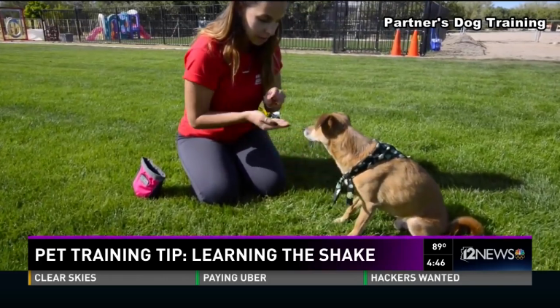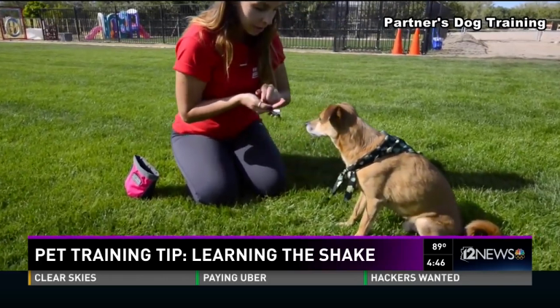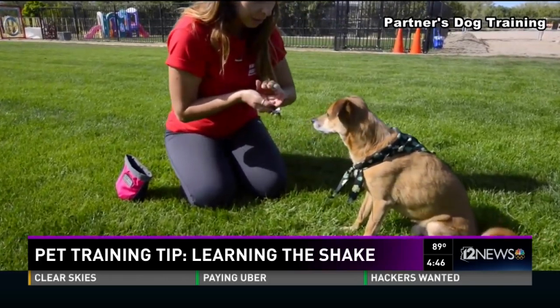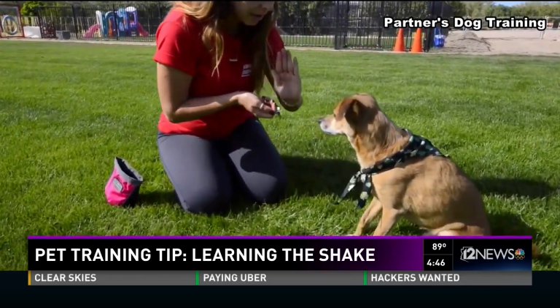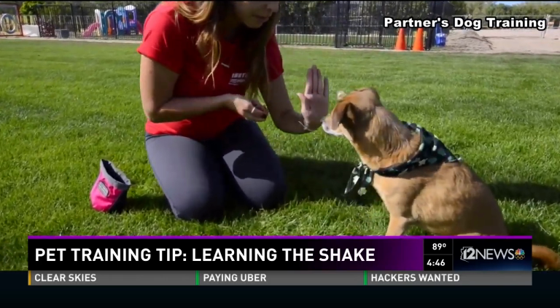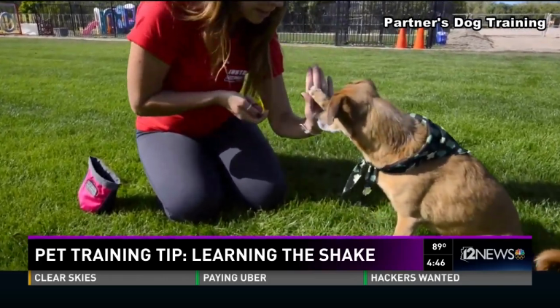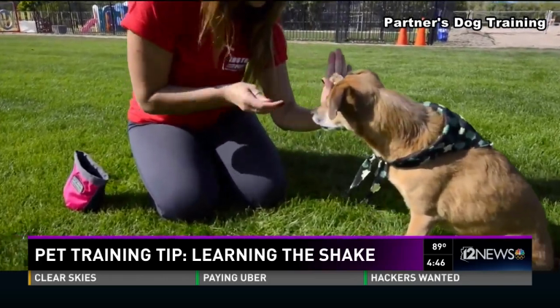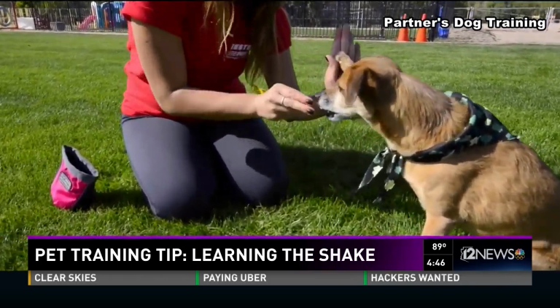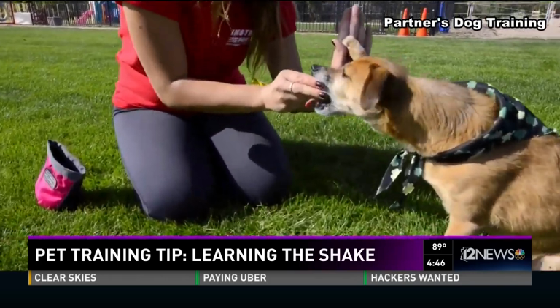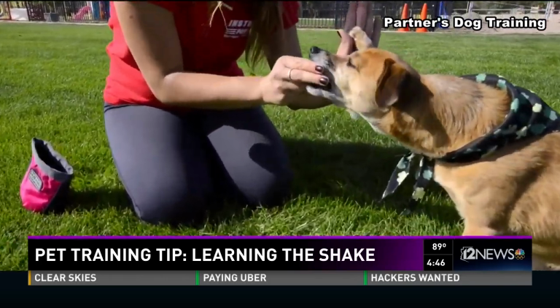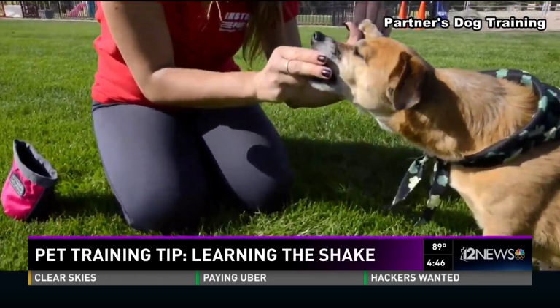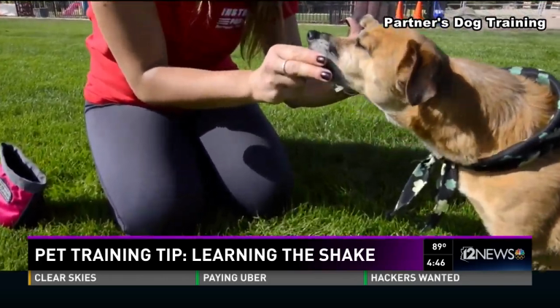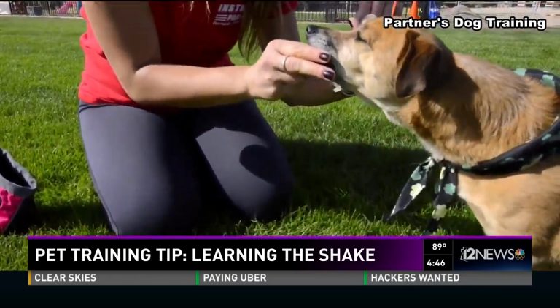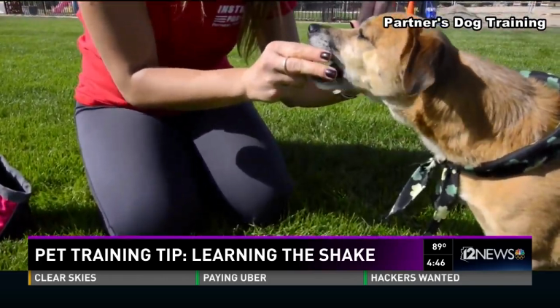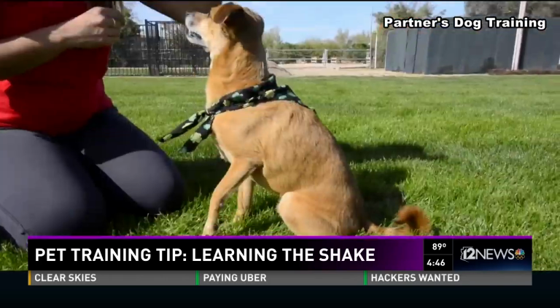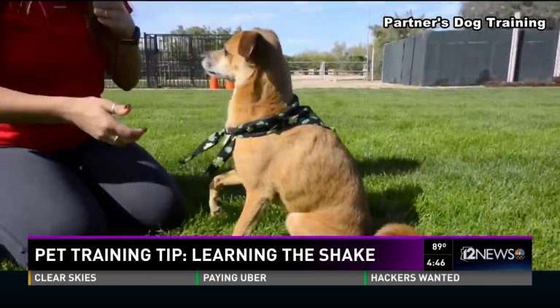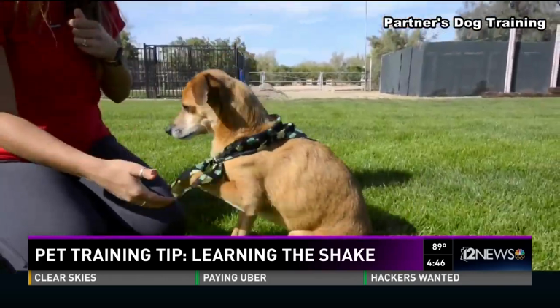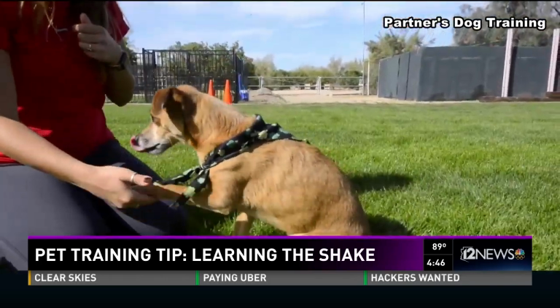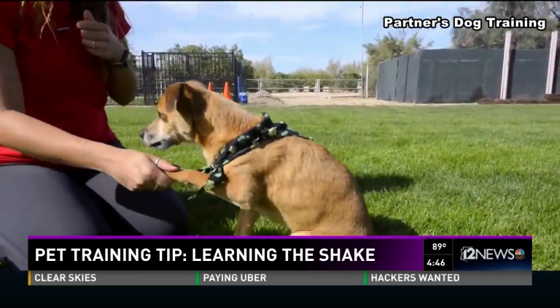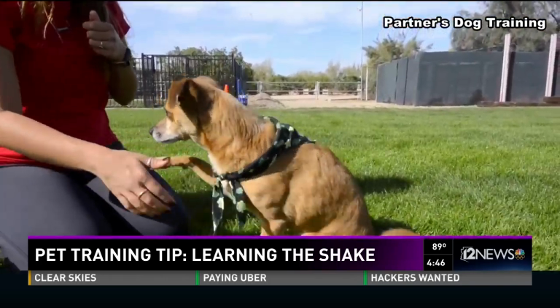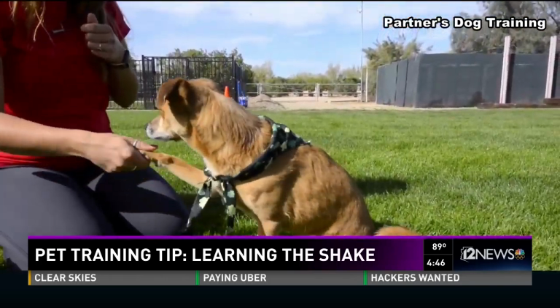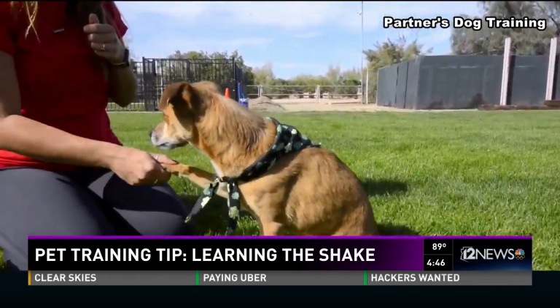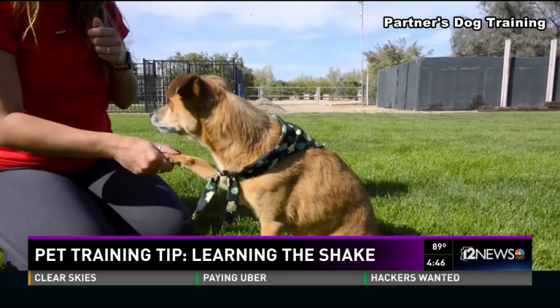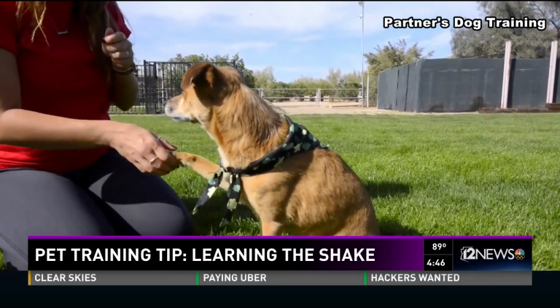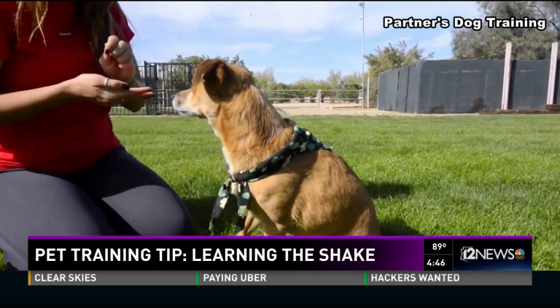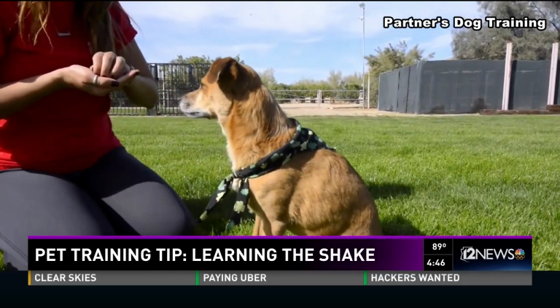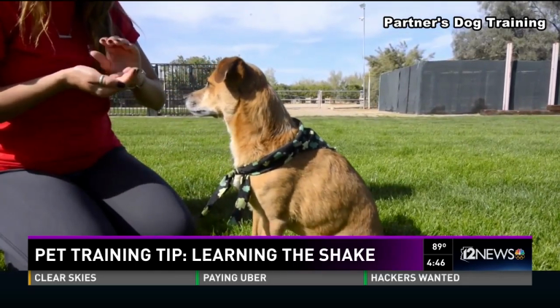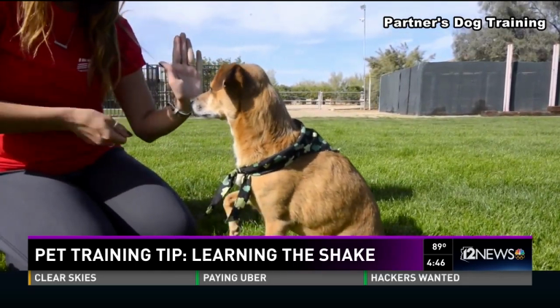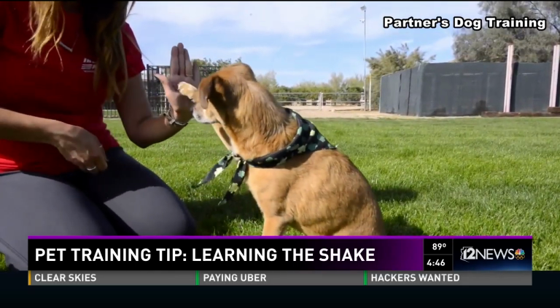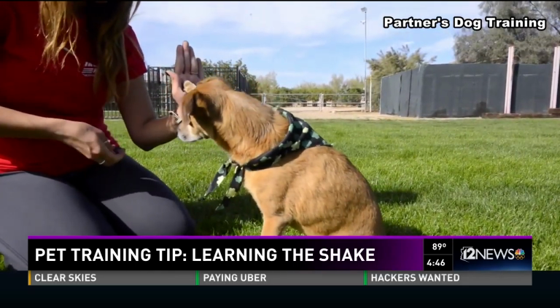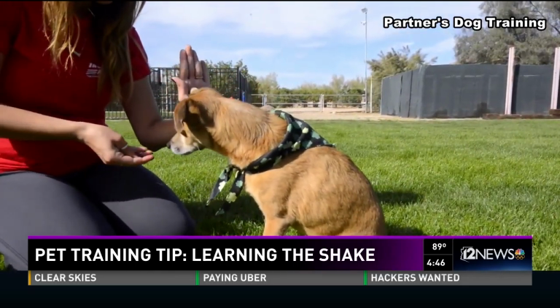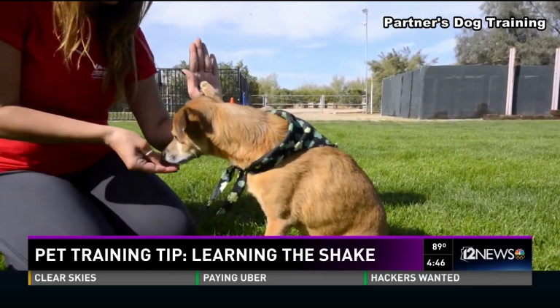Handshake, other paw, and high-five all at the same time — and you have a great sequence of training for your dog.